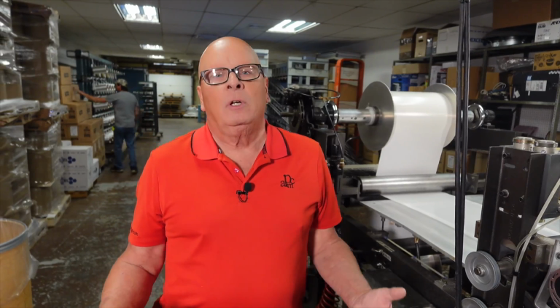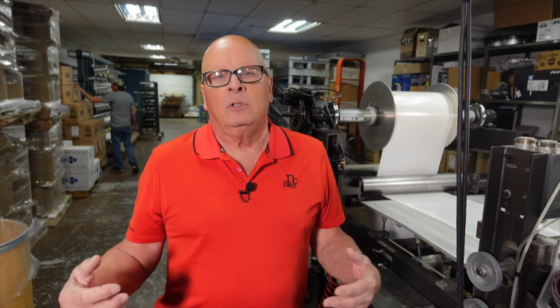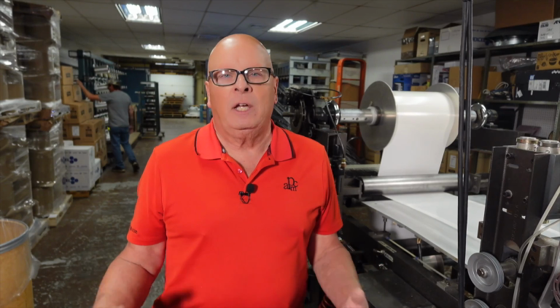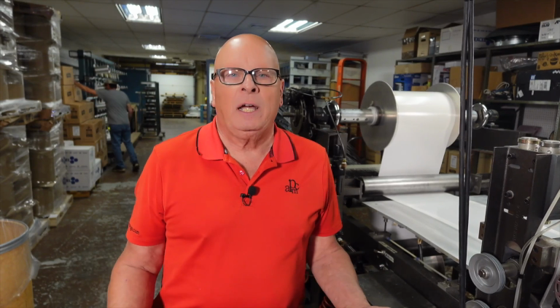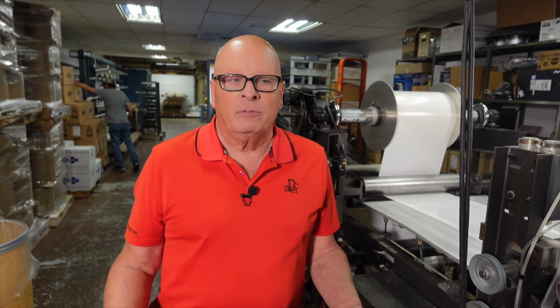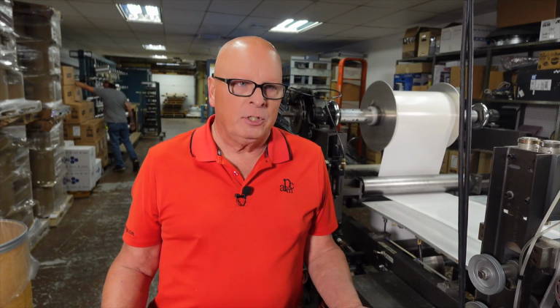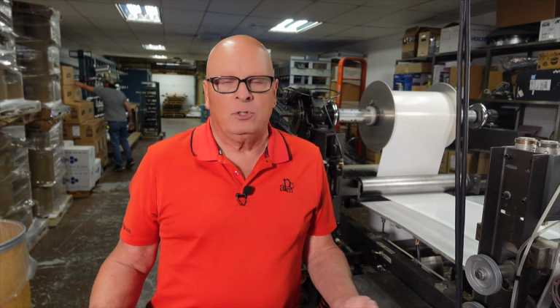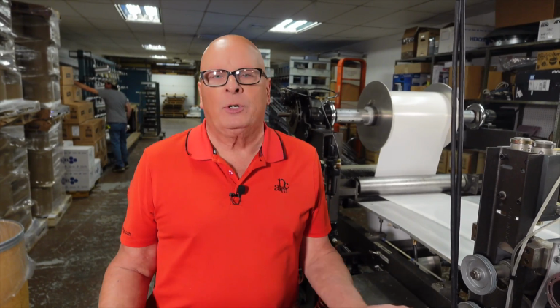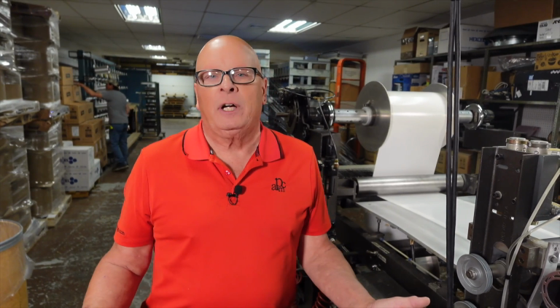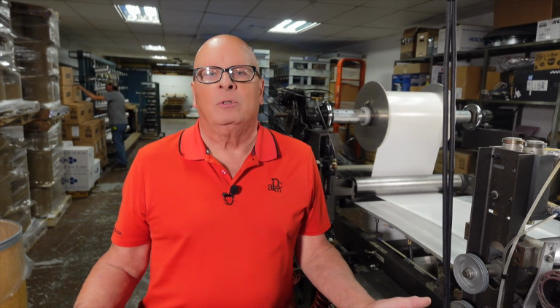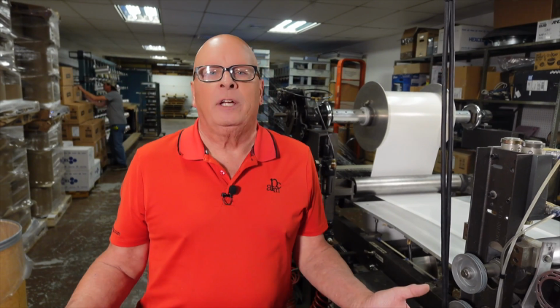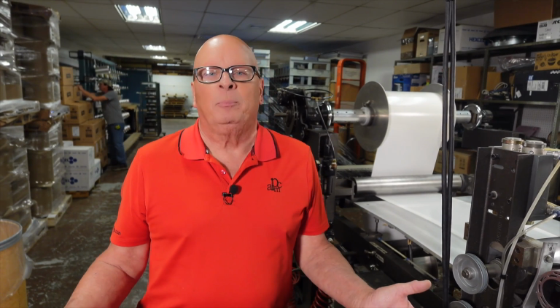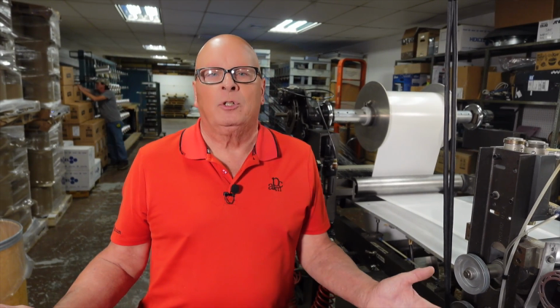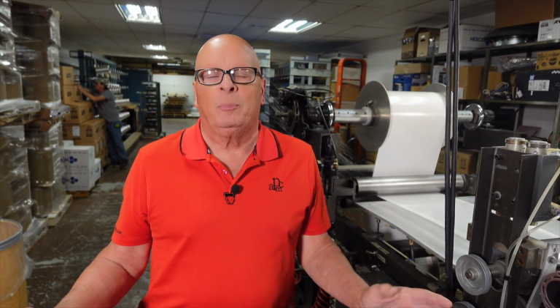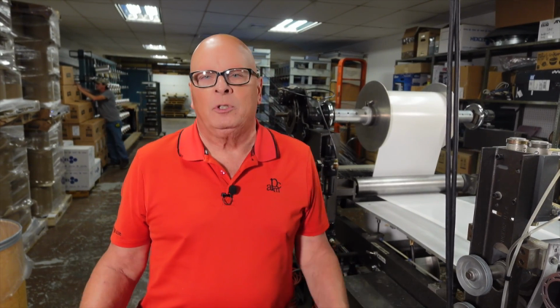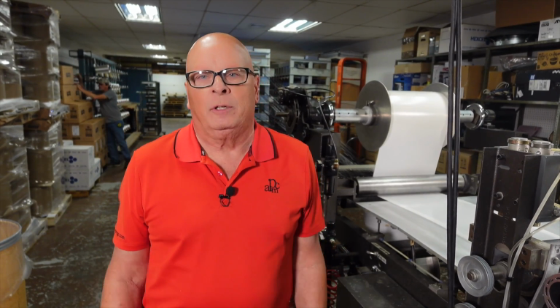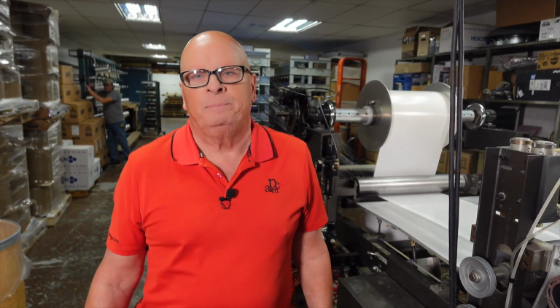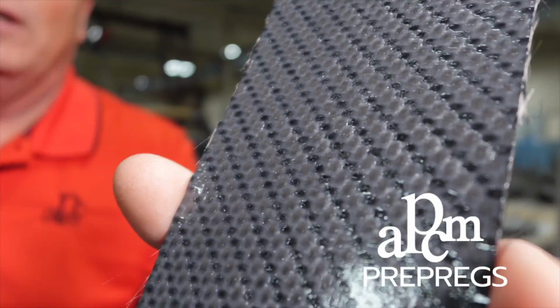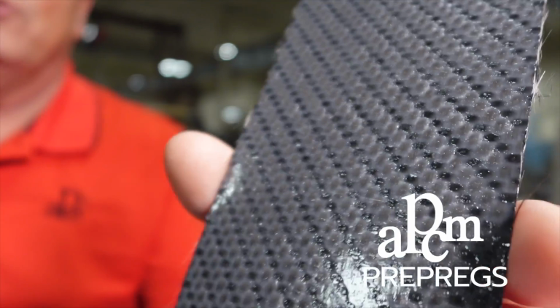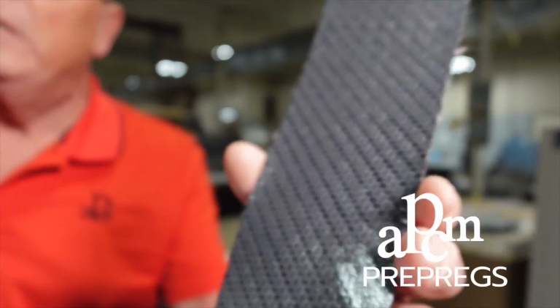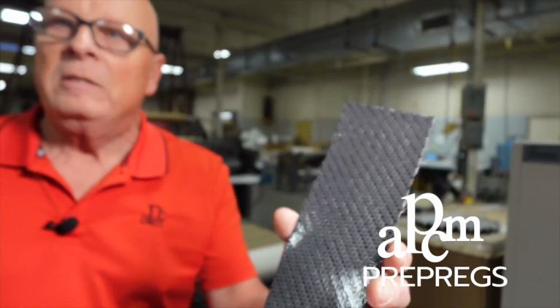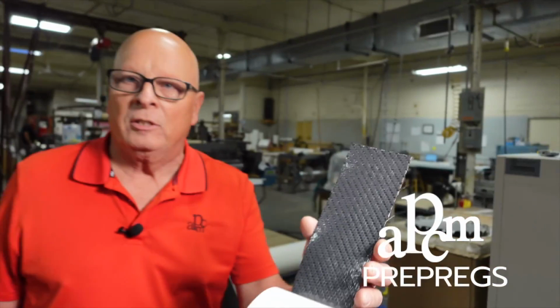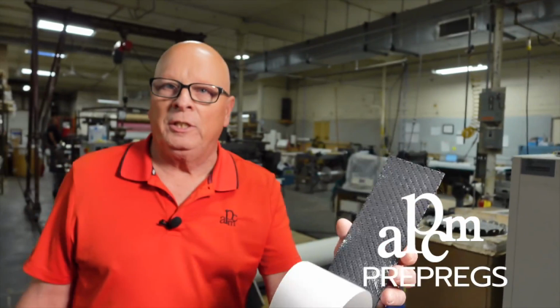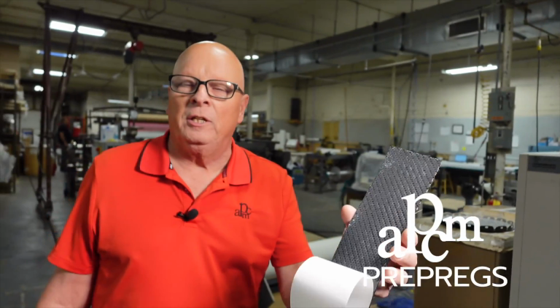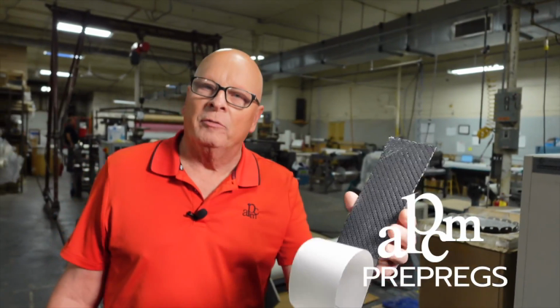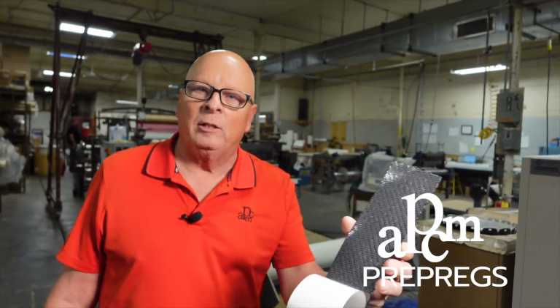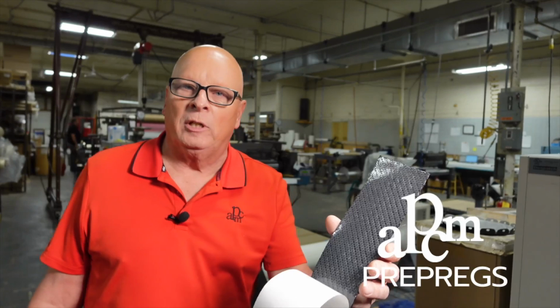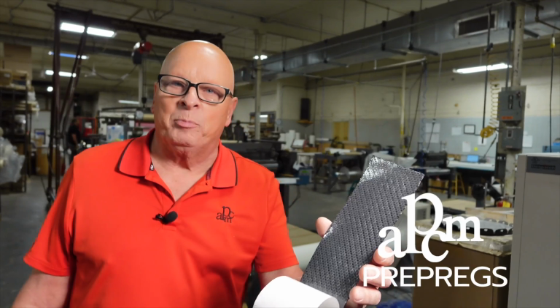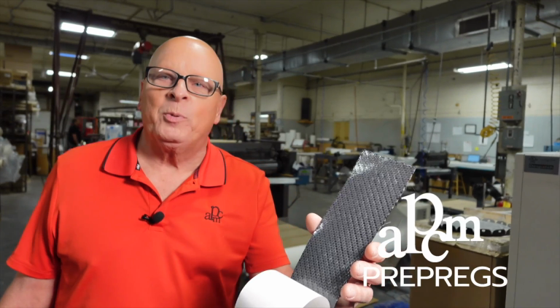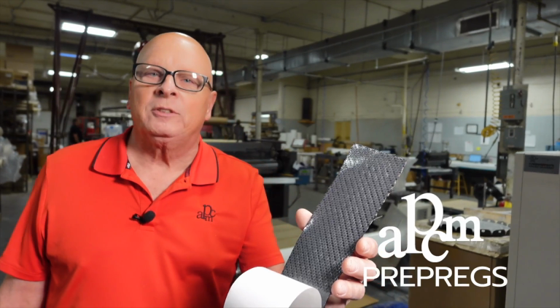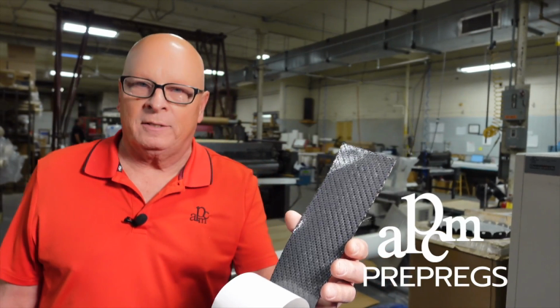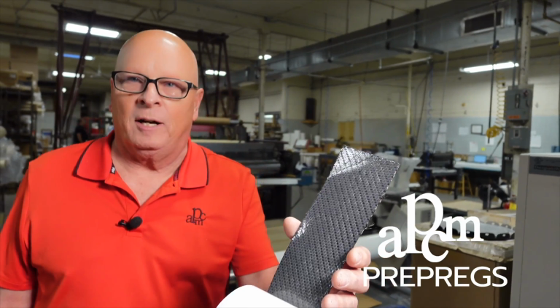You take it out of the freezer, thaw it out, lay it up and cure it — and you're done. It's neat, clean, and available at prepregs.com.